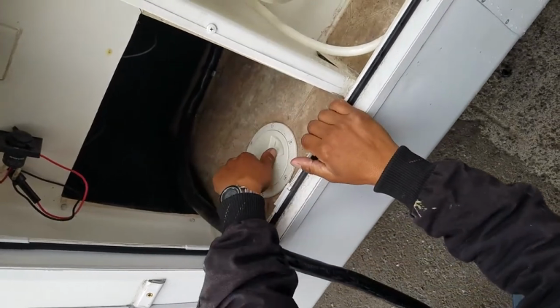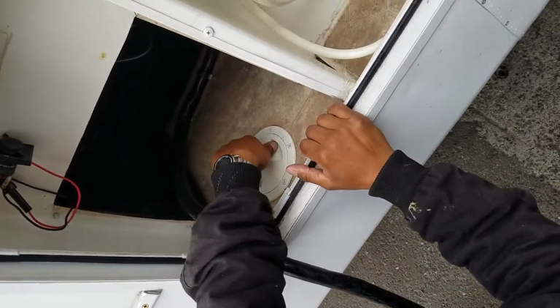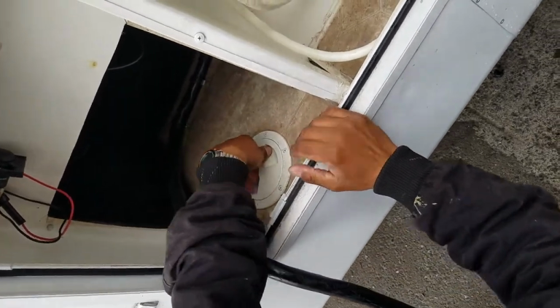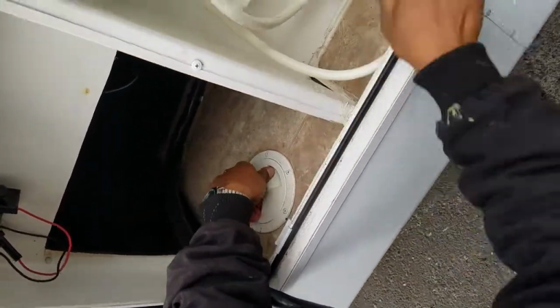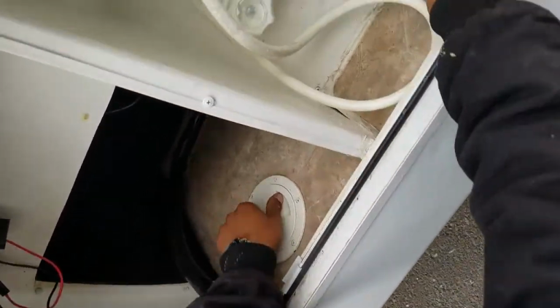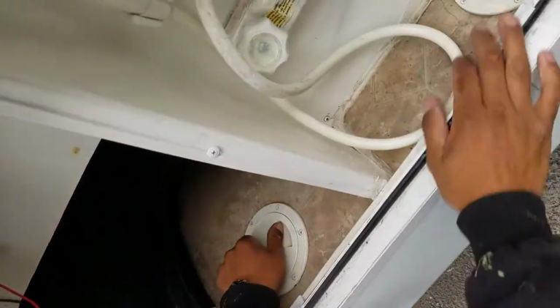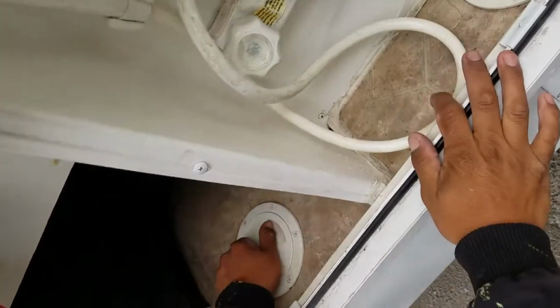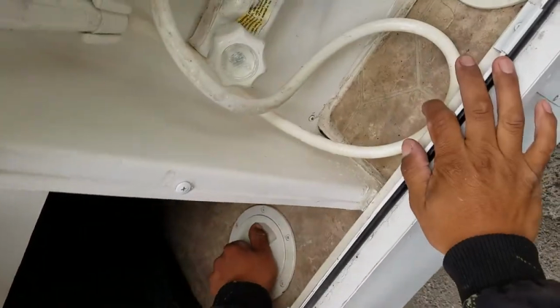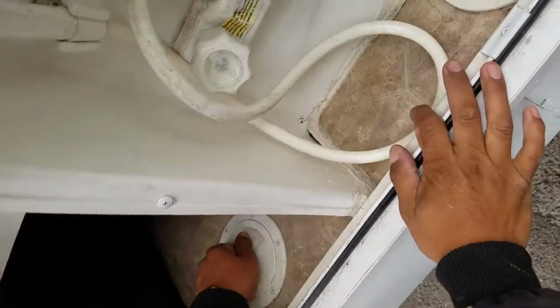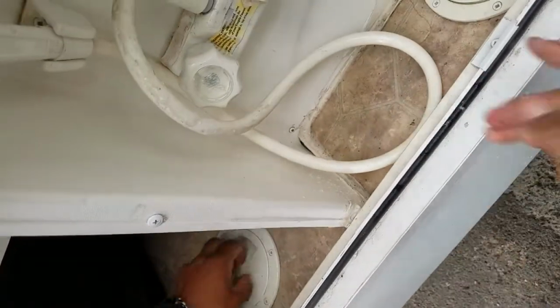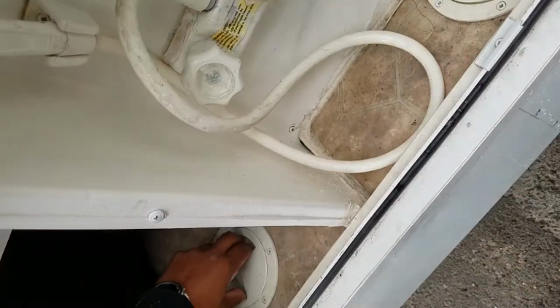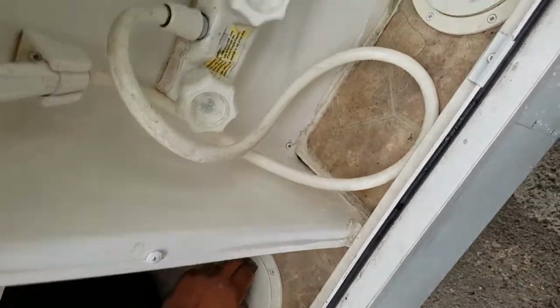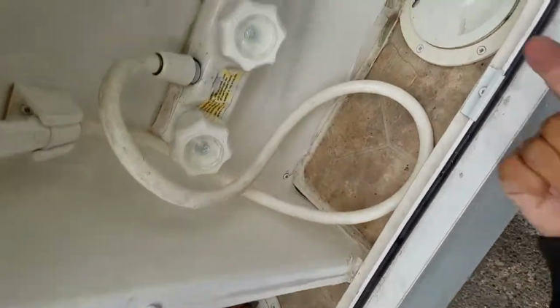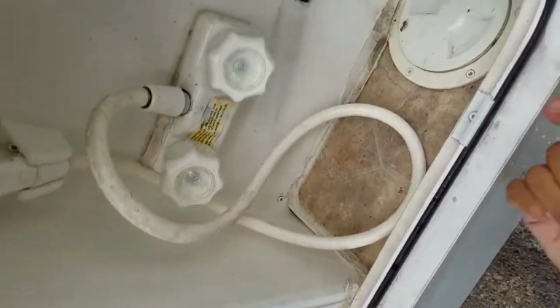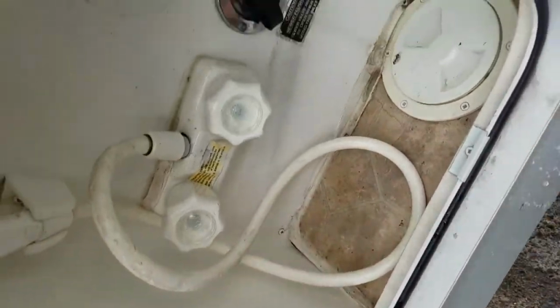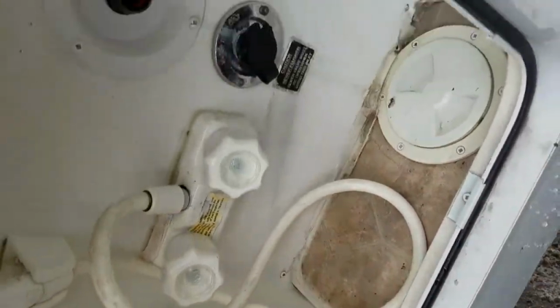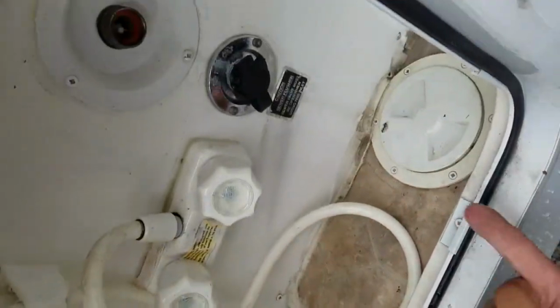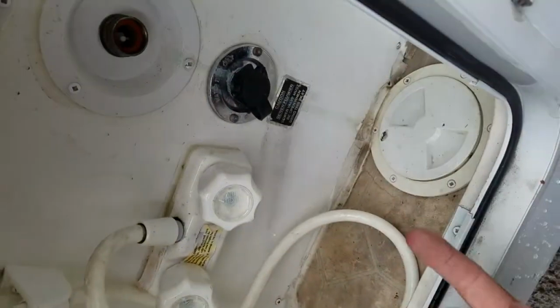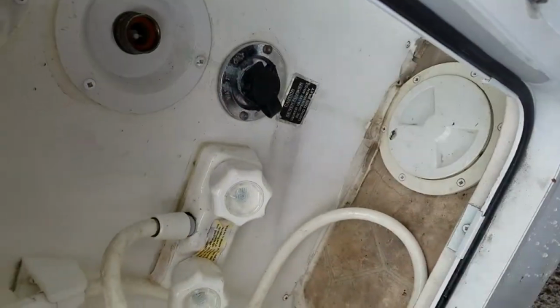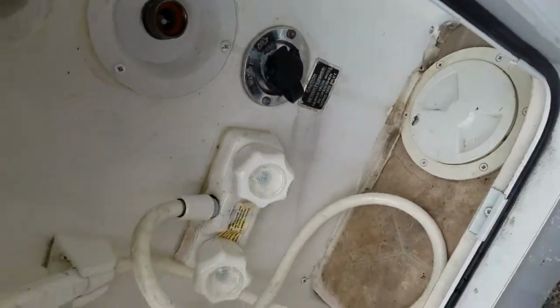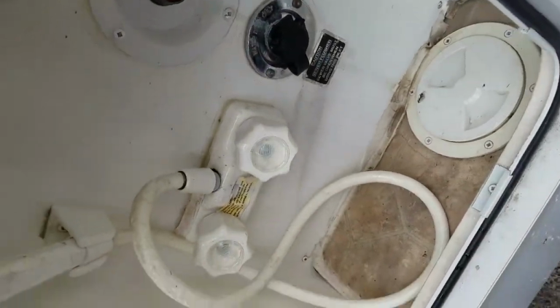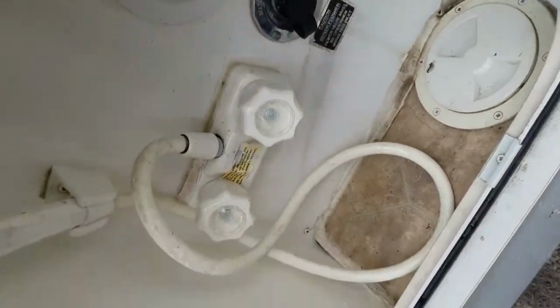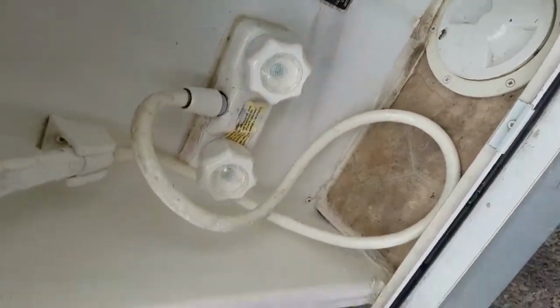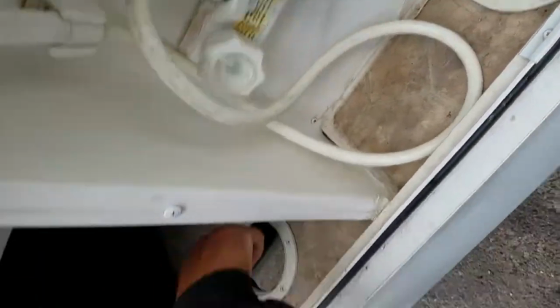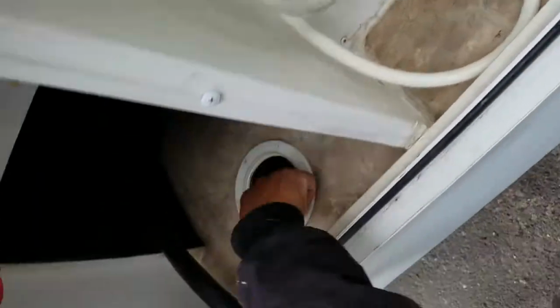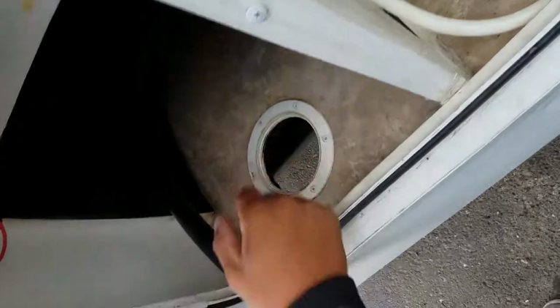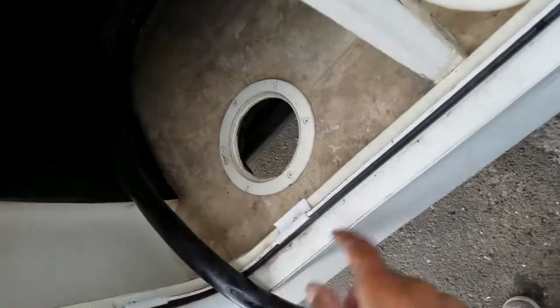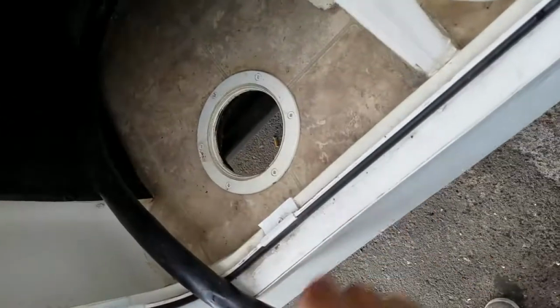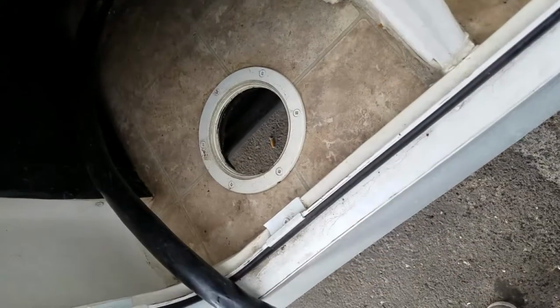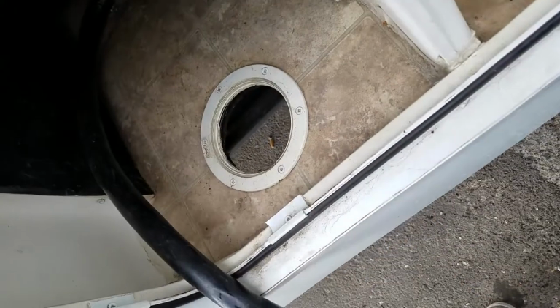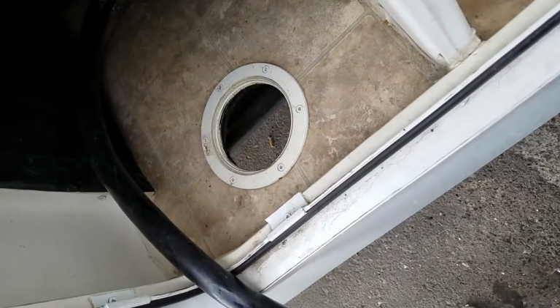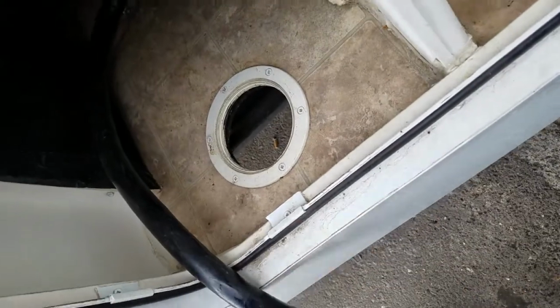Same thing with this — the hose. The water hookup comes in through here, straight down.